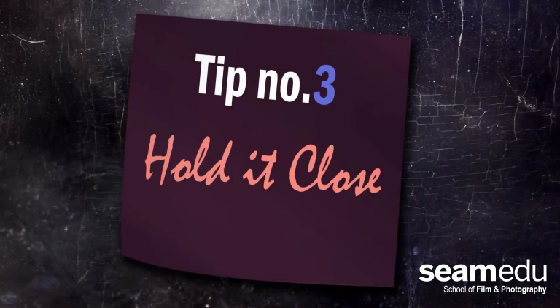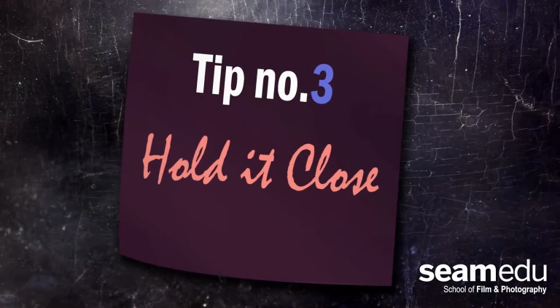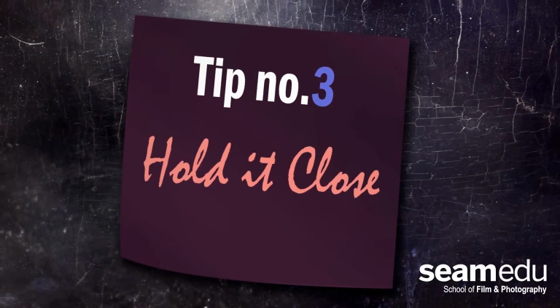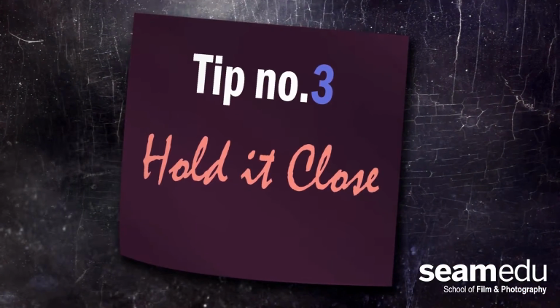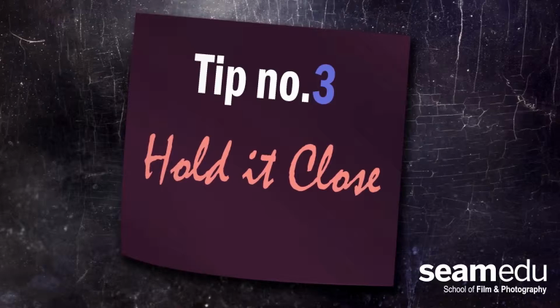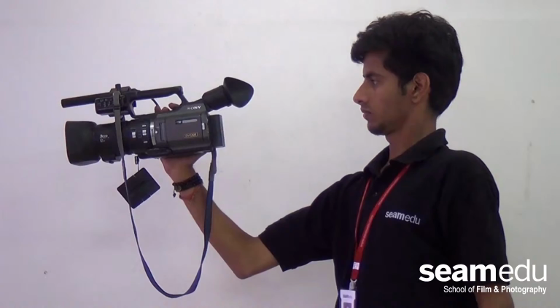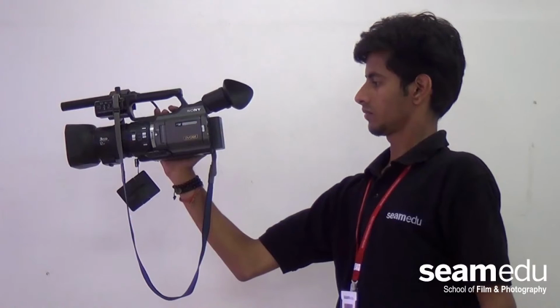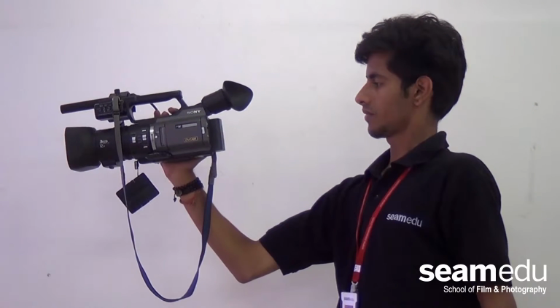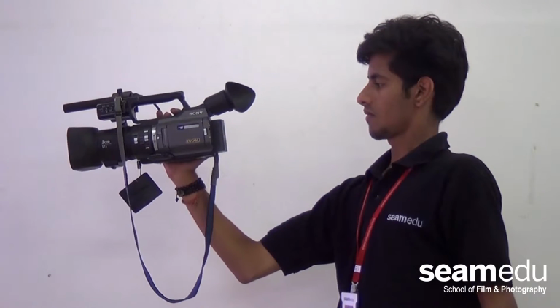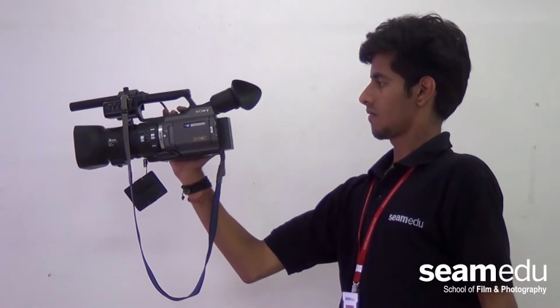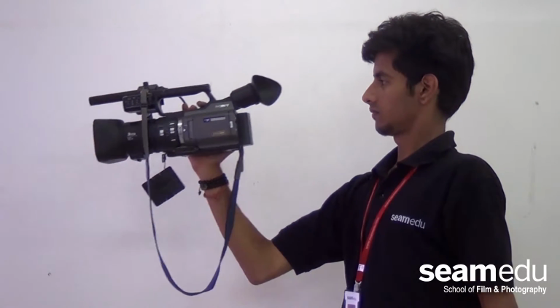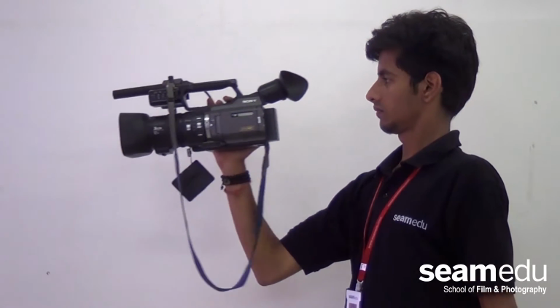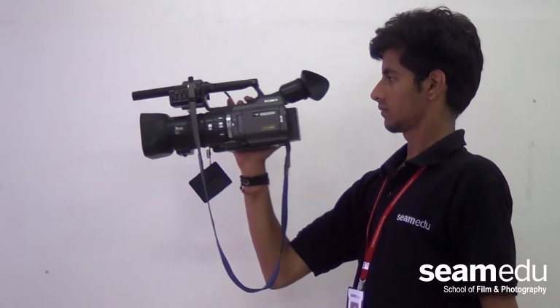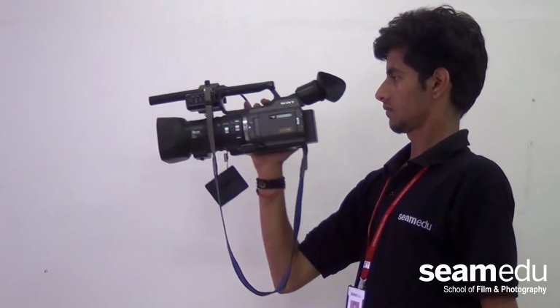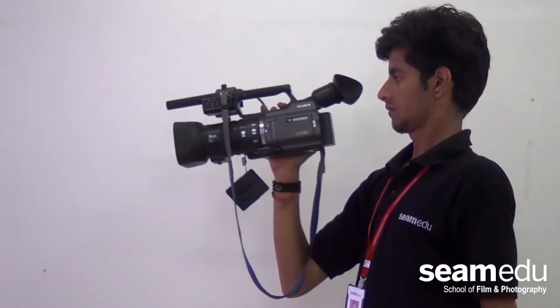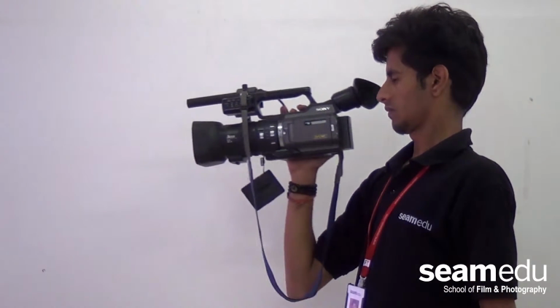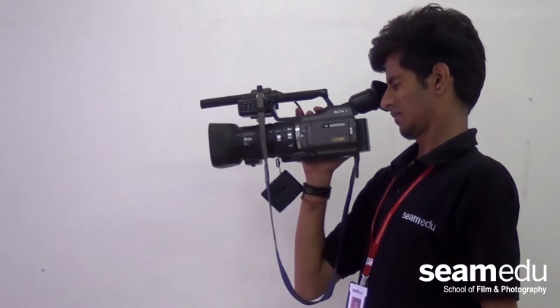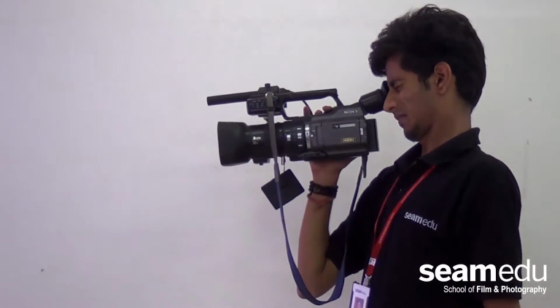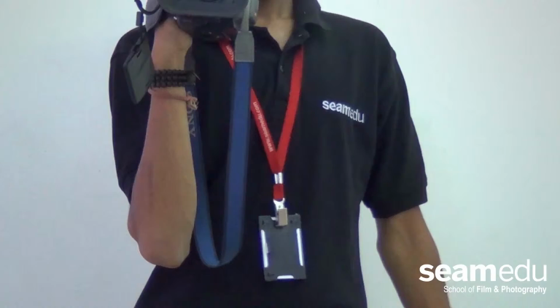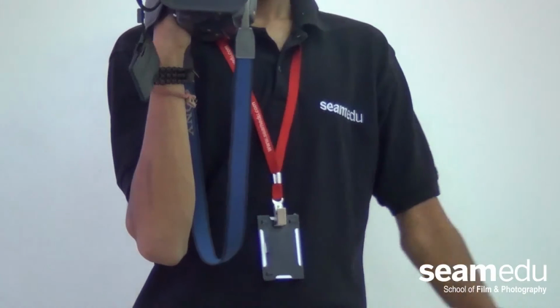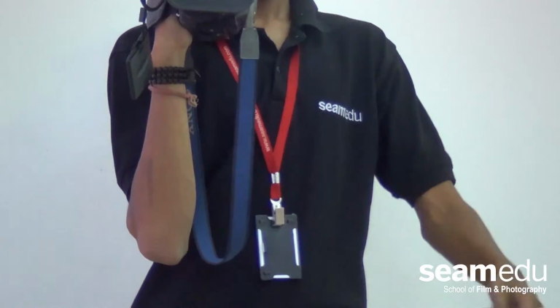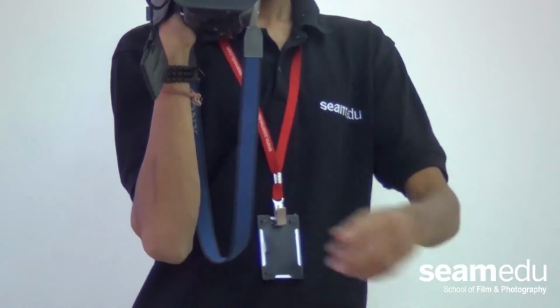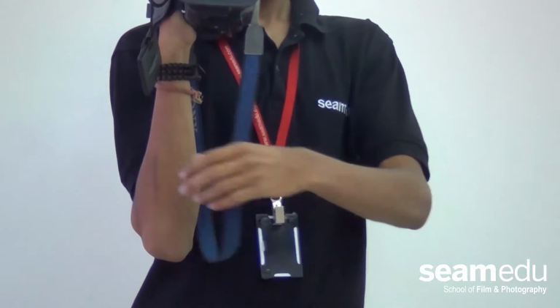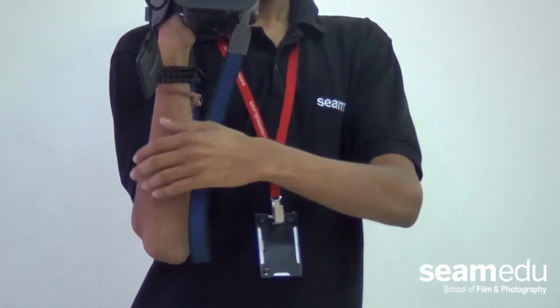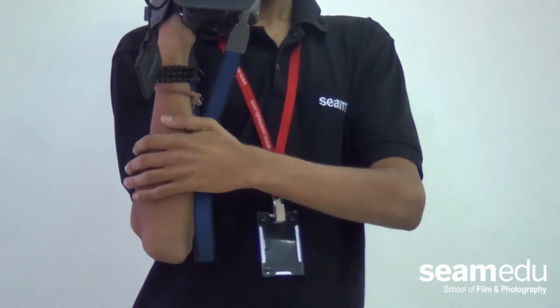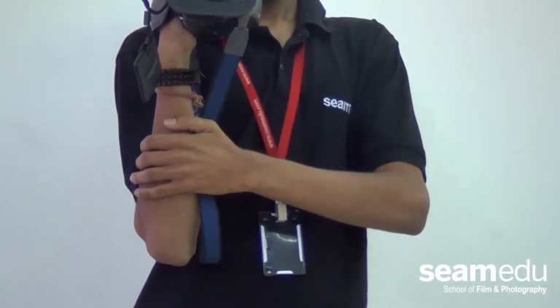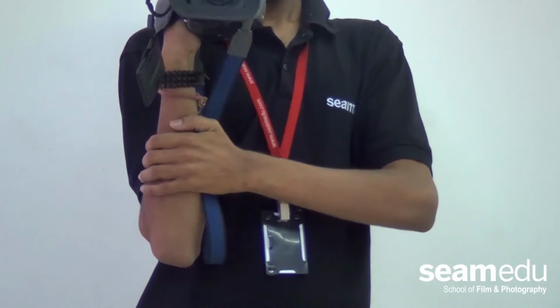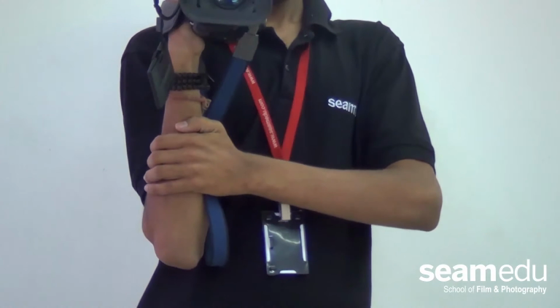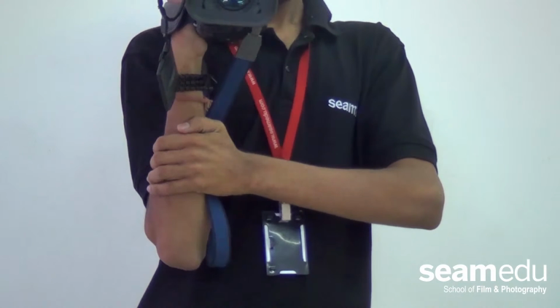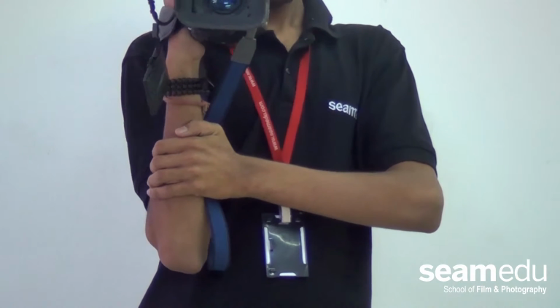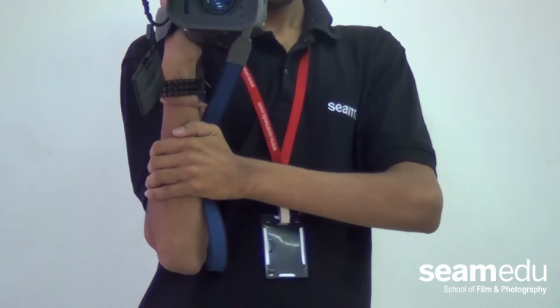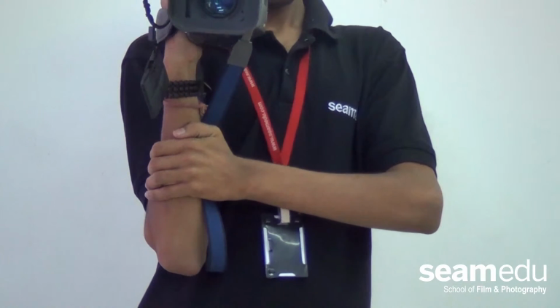Tip number 3: Hold it Close. Holding the camera closer to the body and supporting it with the other hand provides good support to the camera.